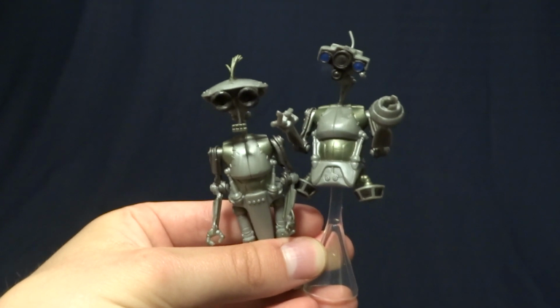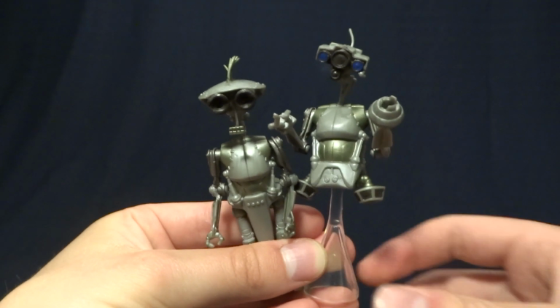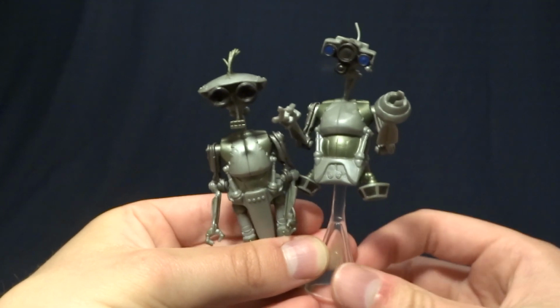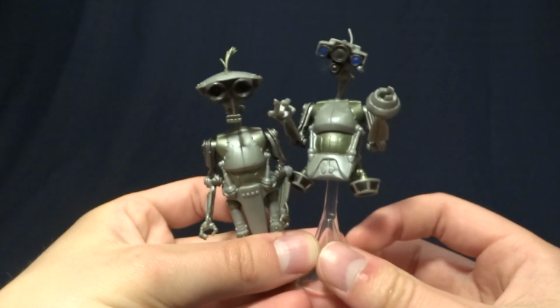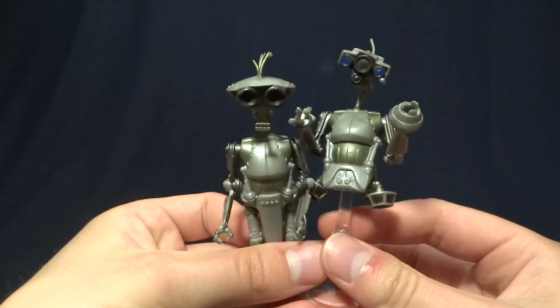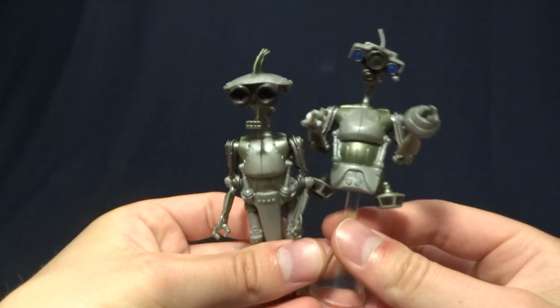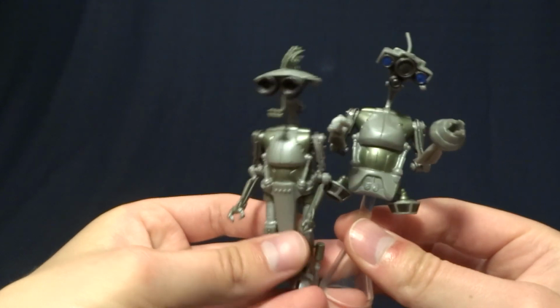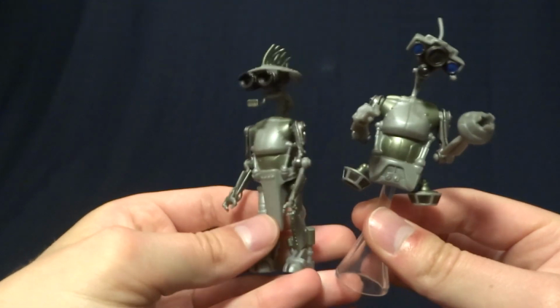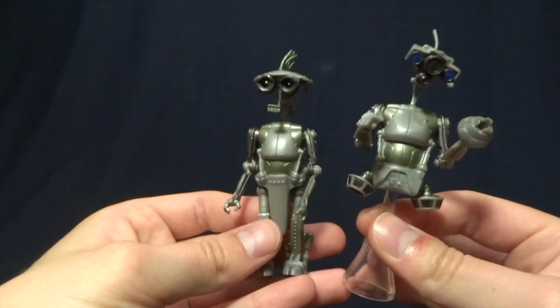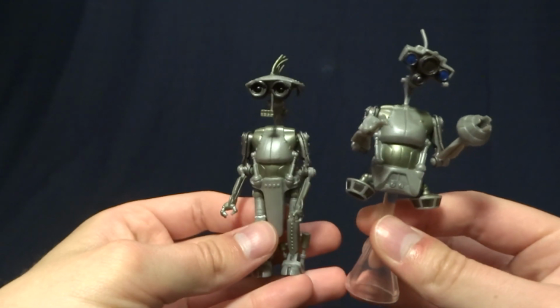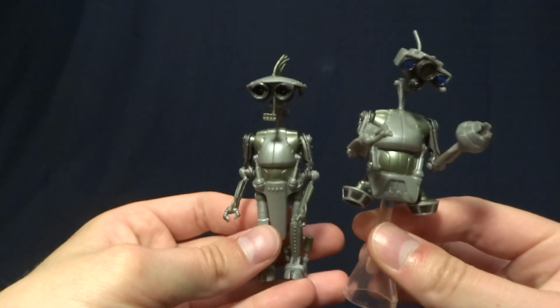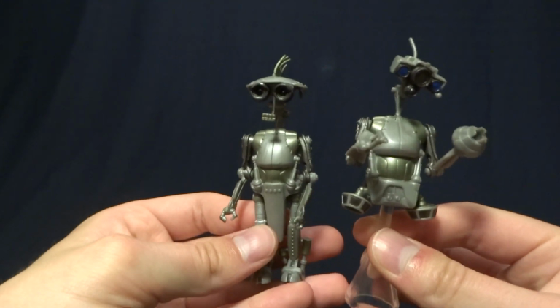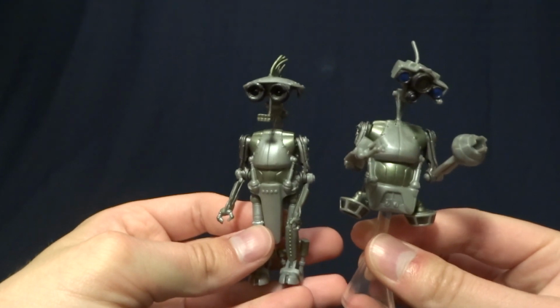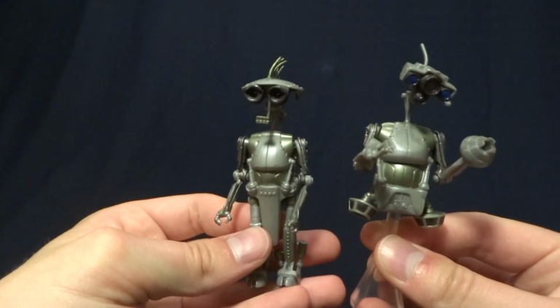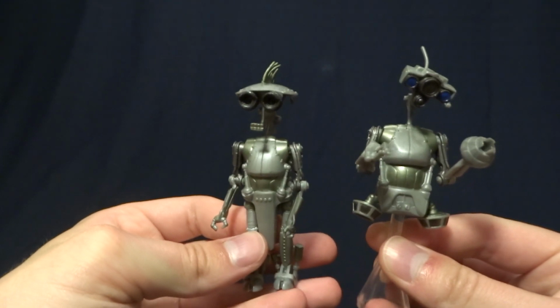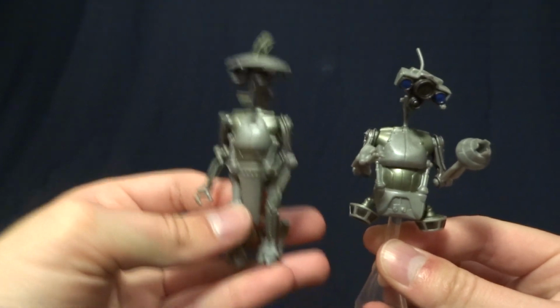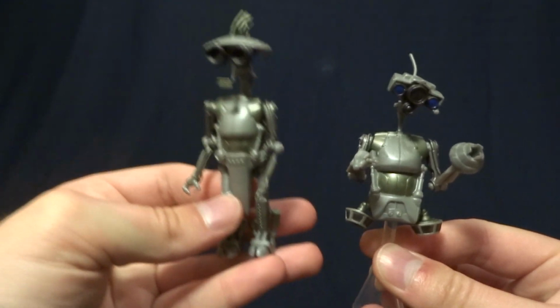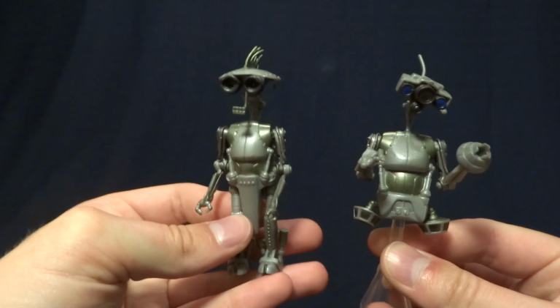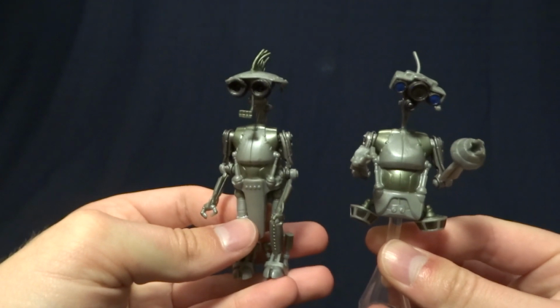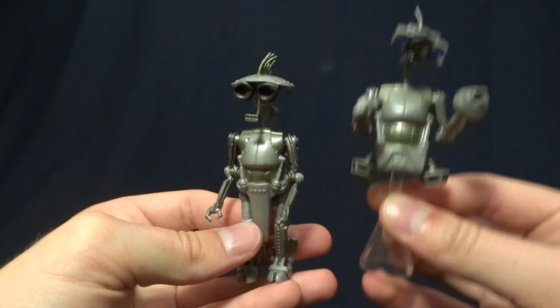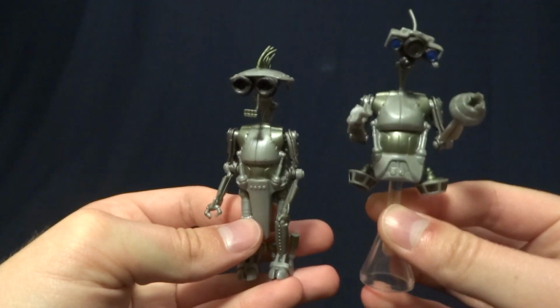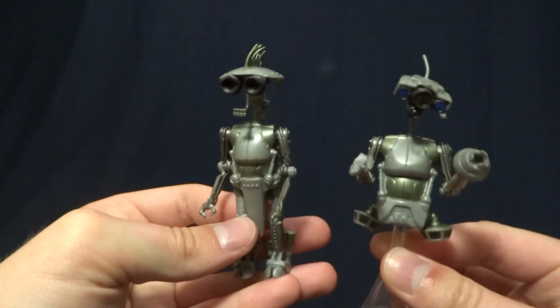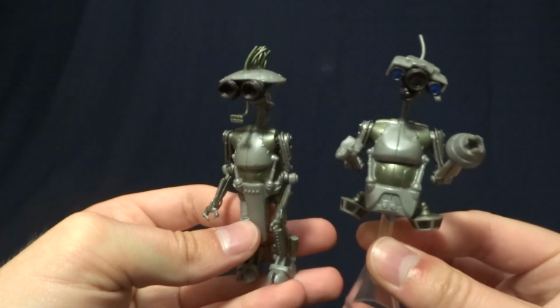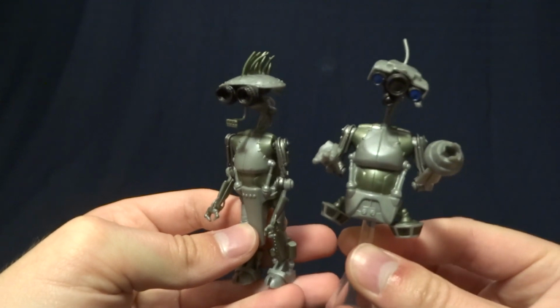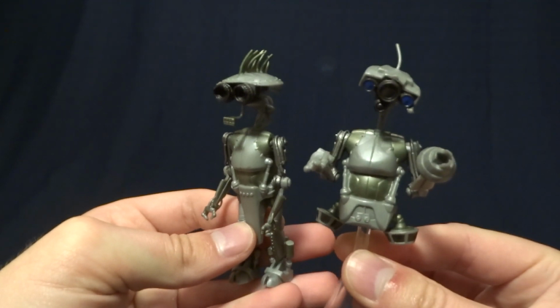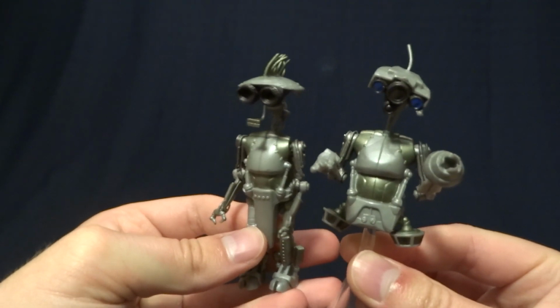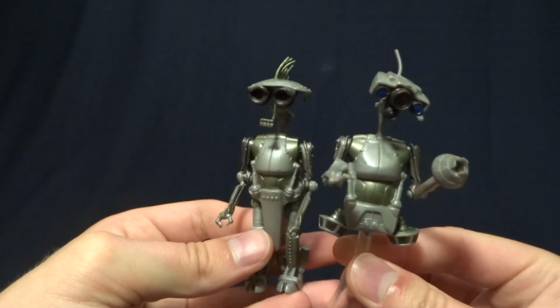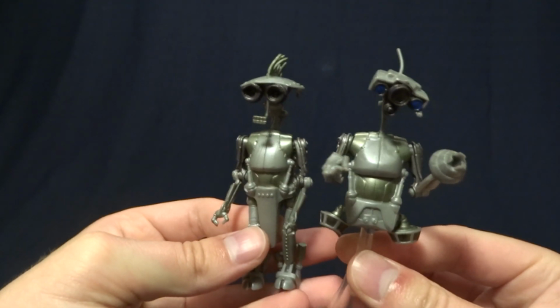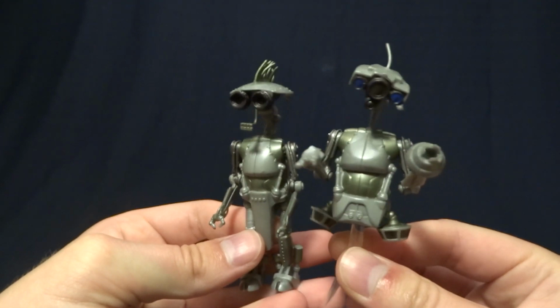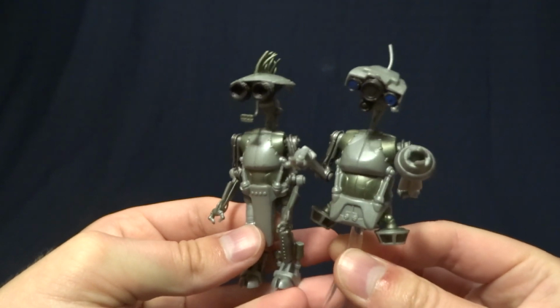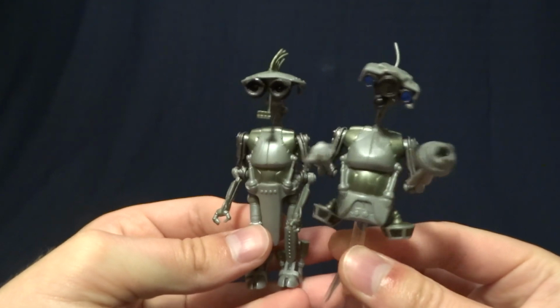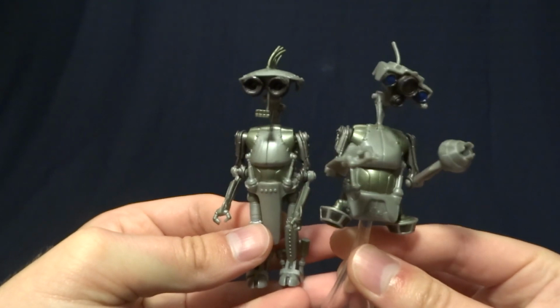Hey guys, what's up? It's Rygar the Destroyer, and today we're going to be taking a look at SP4 and JN66 from the Star Wars Attack of the Clones line.